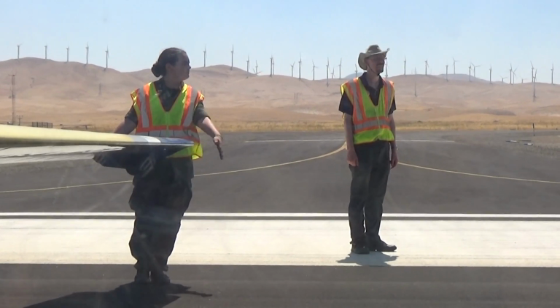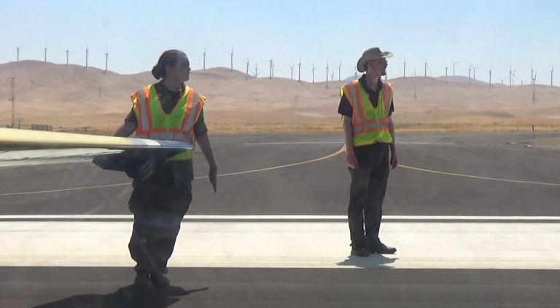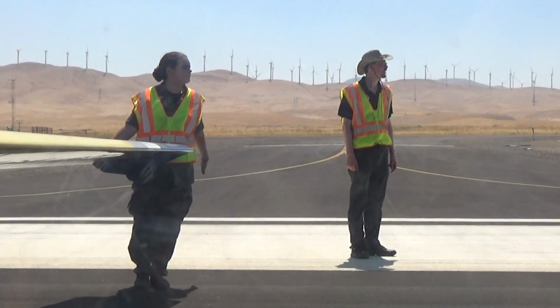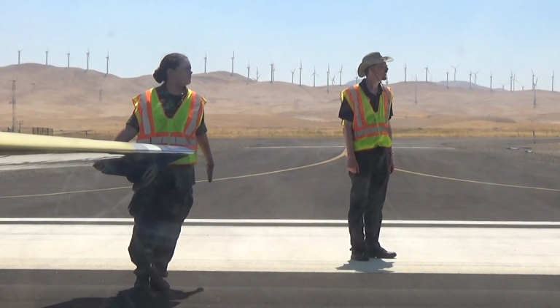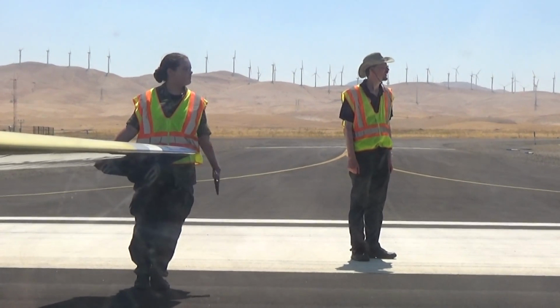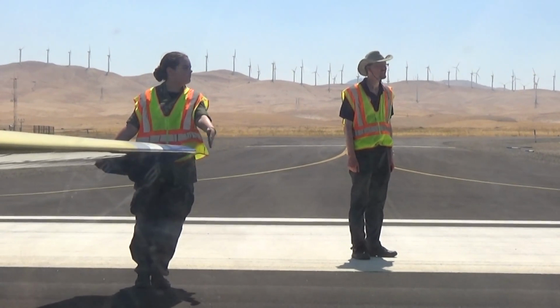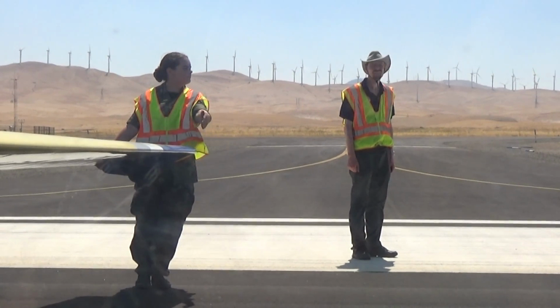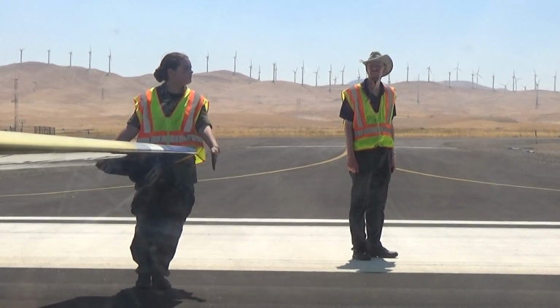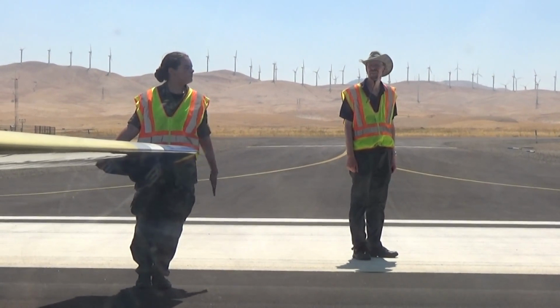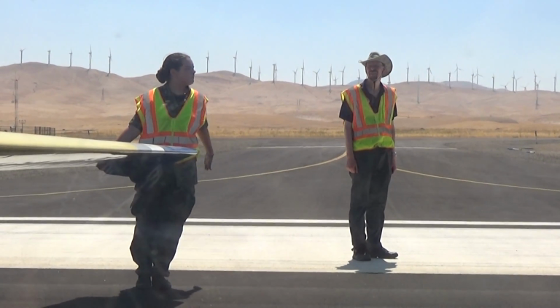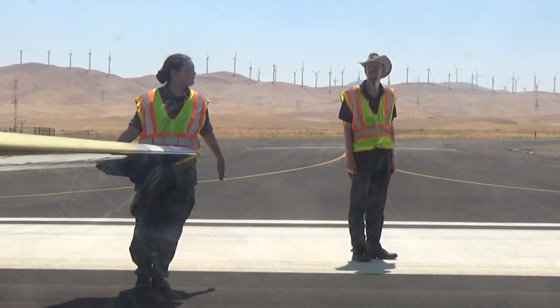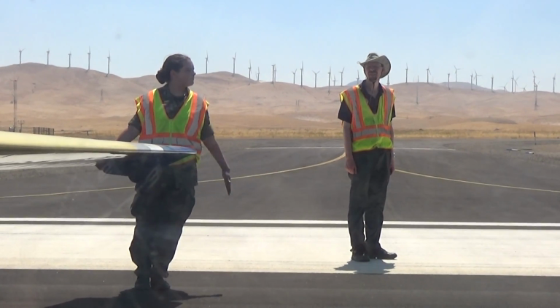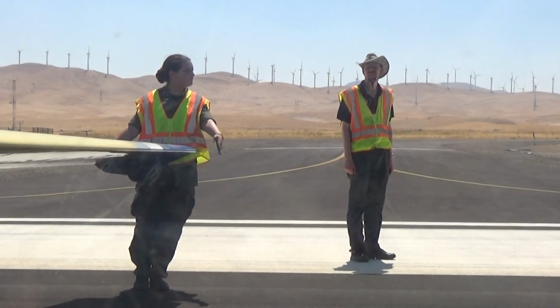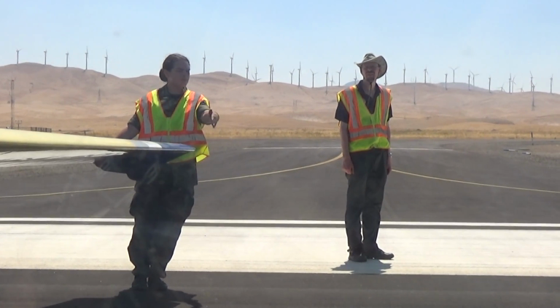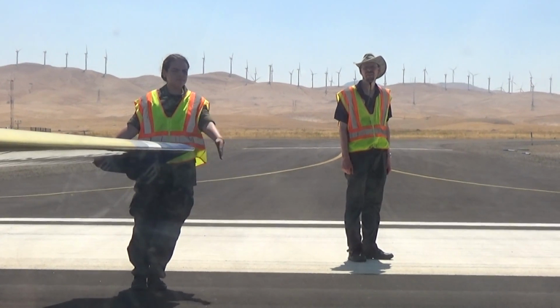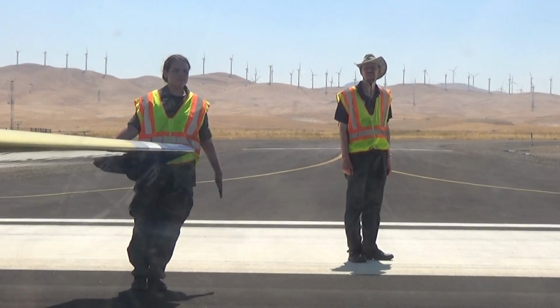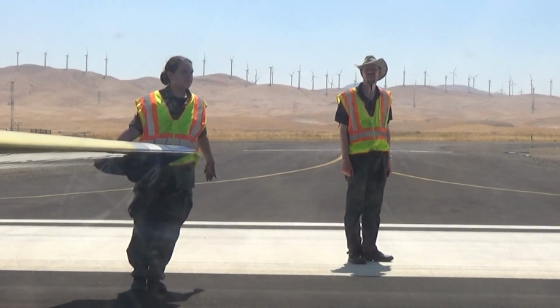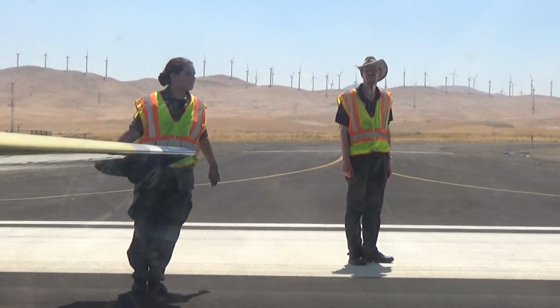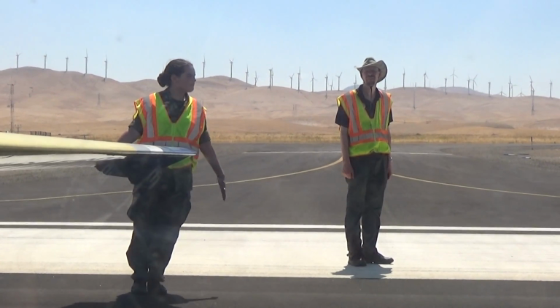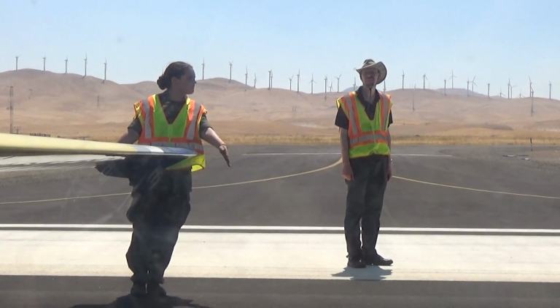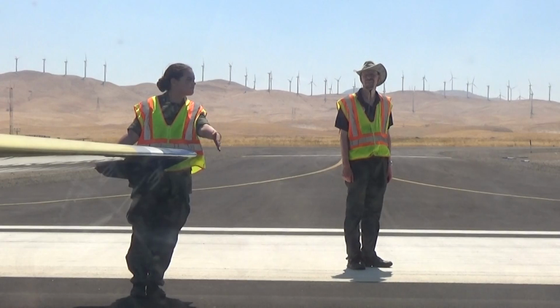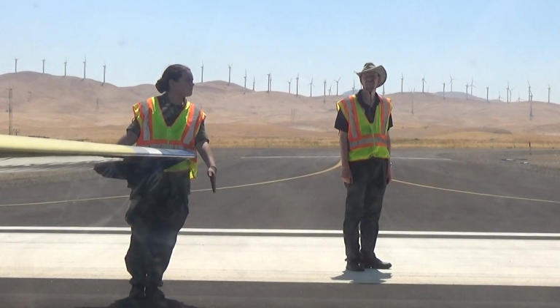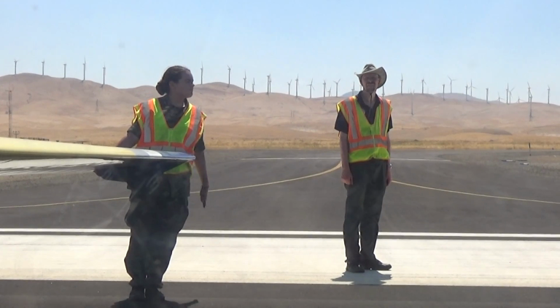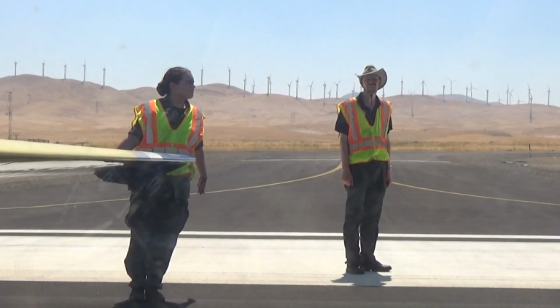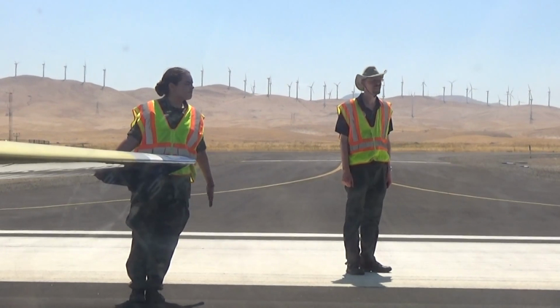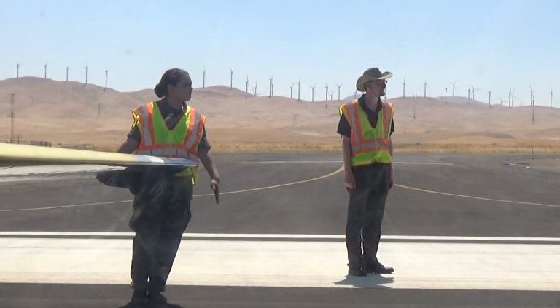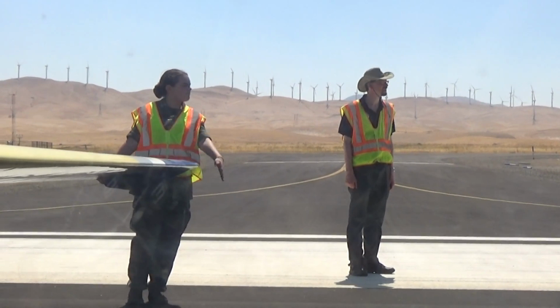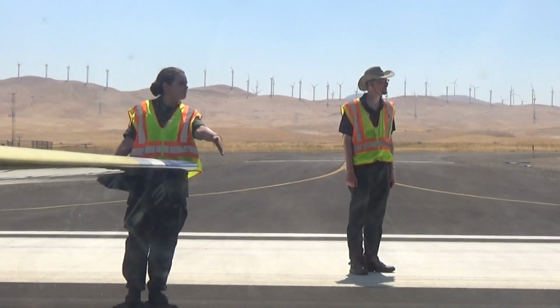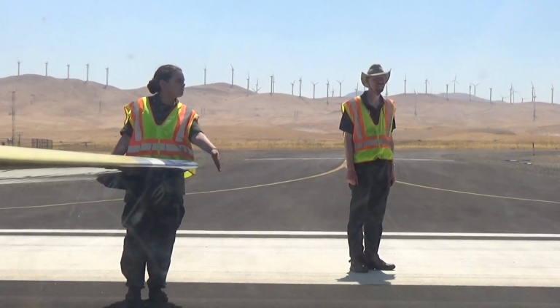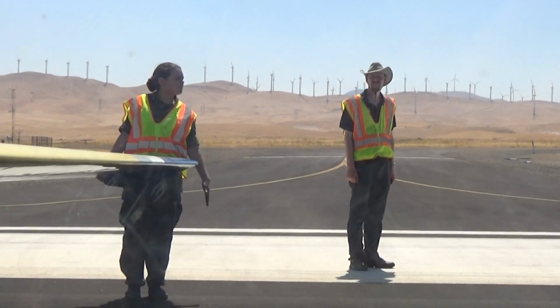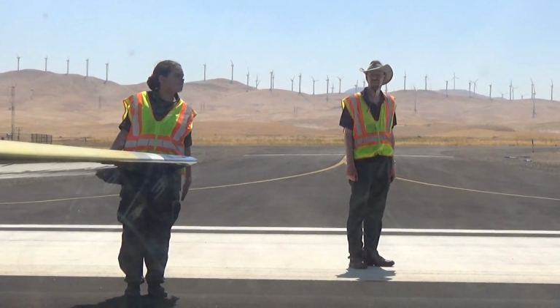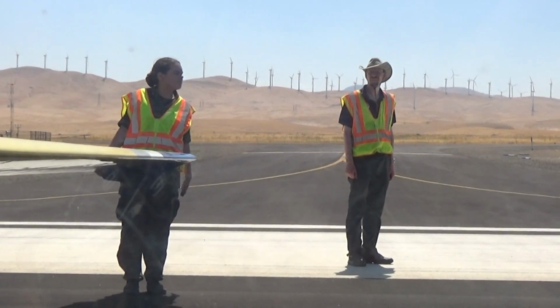Cap 483, slack is out, glider zero, bravo, alpha, canopy and spoilers closed and locked, ready for takeoff. Stand by for rudder.